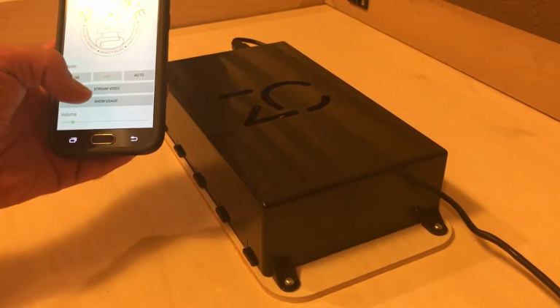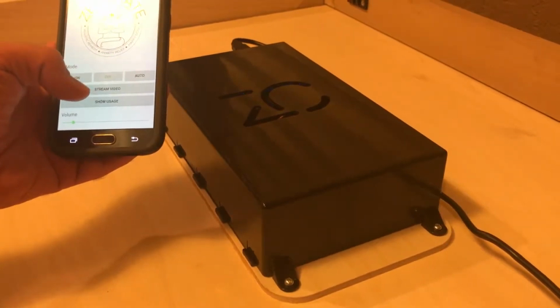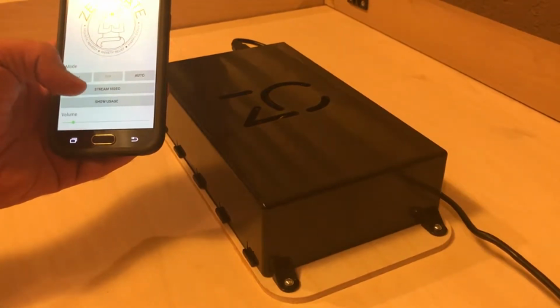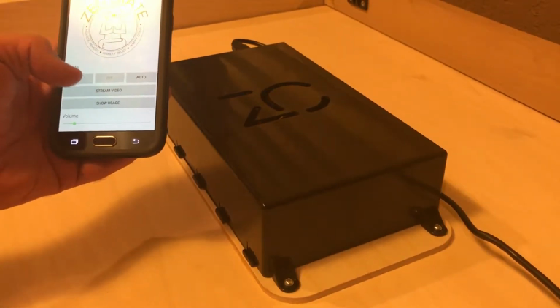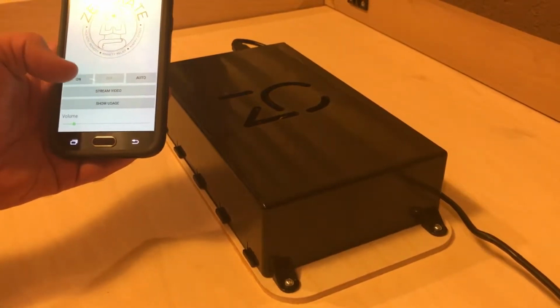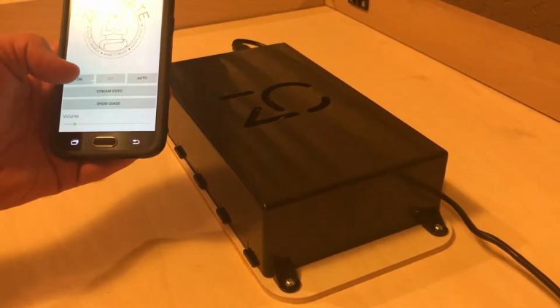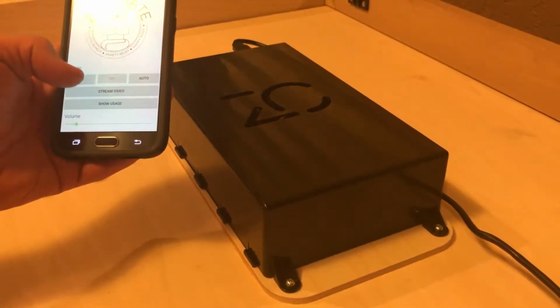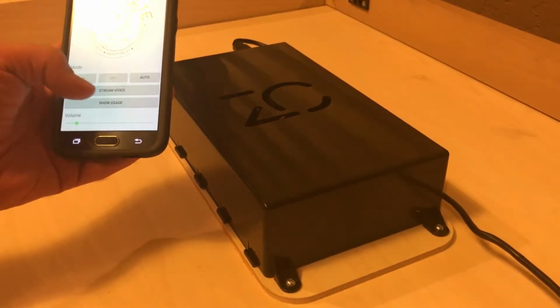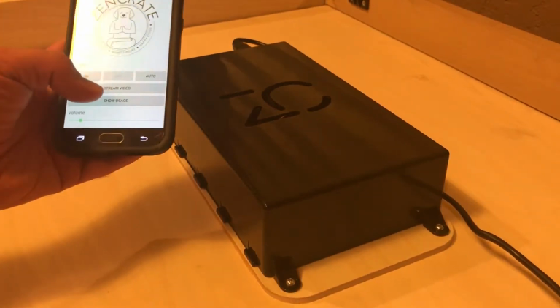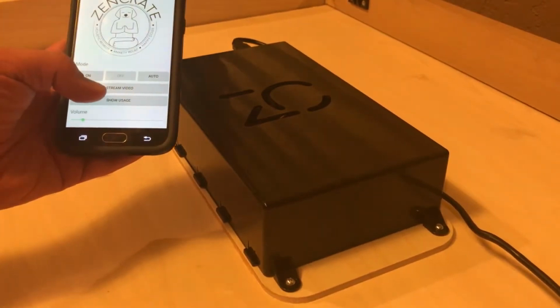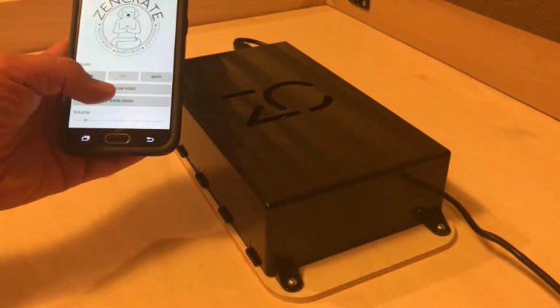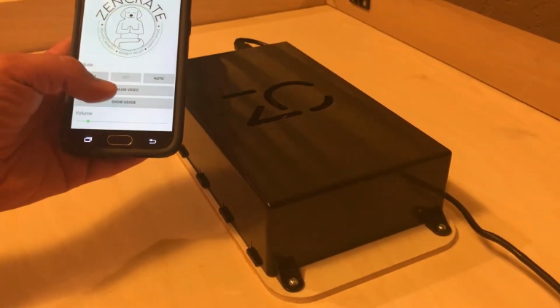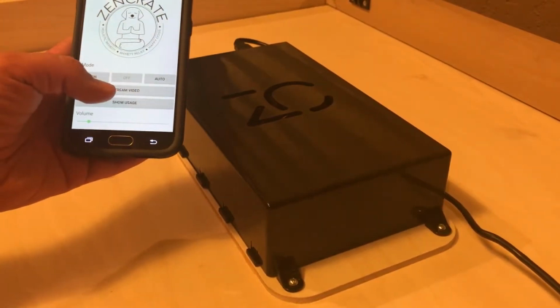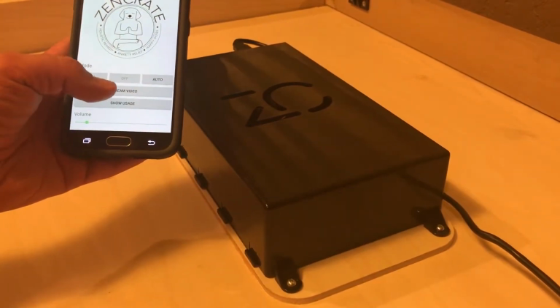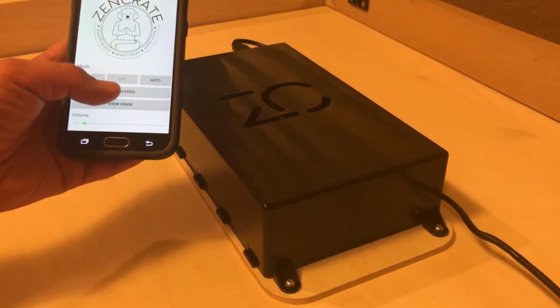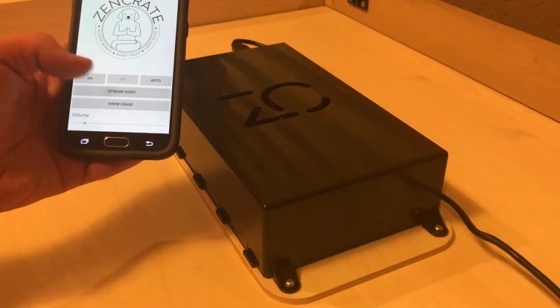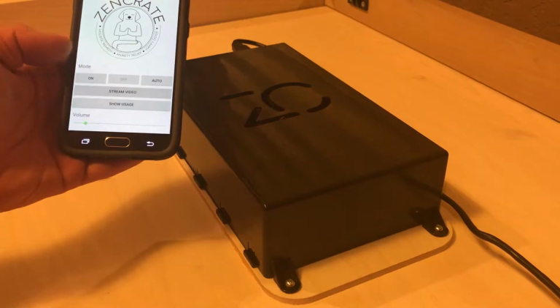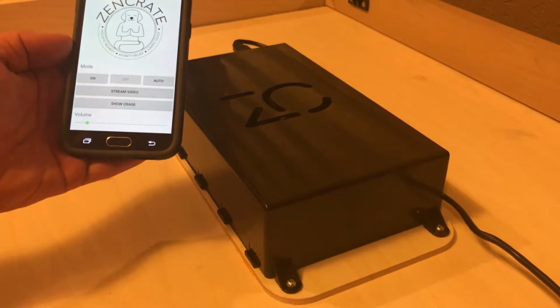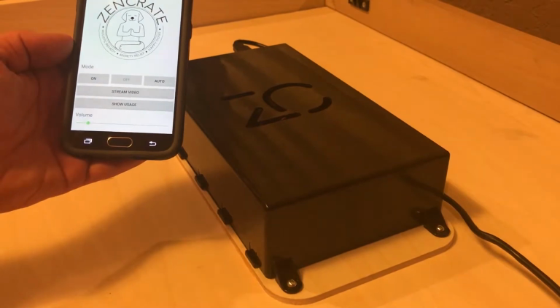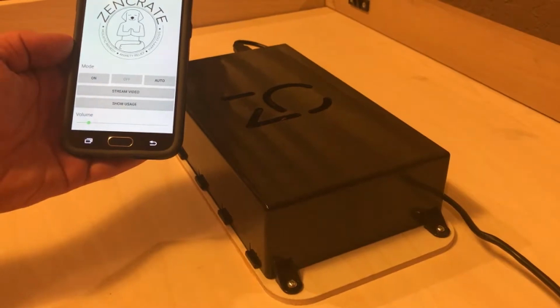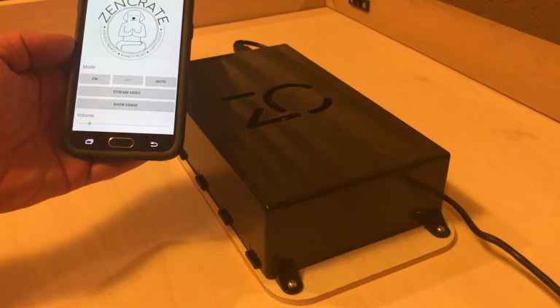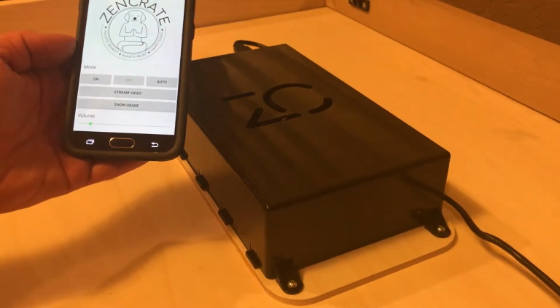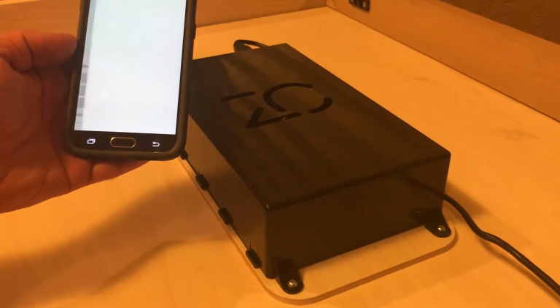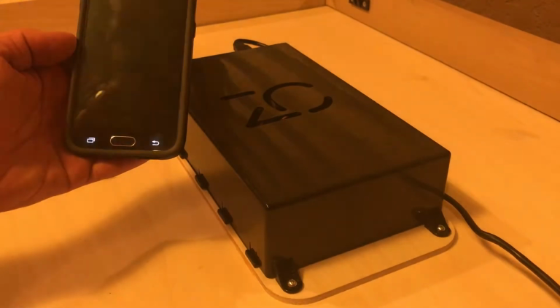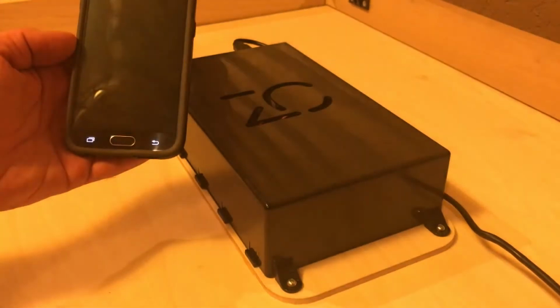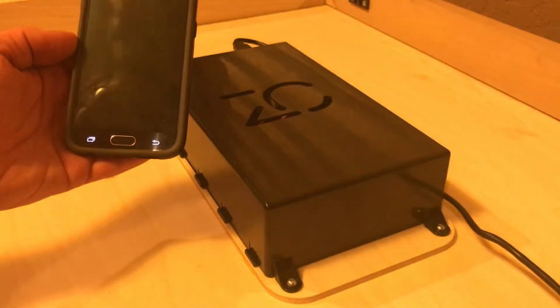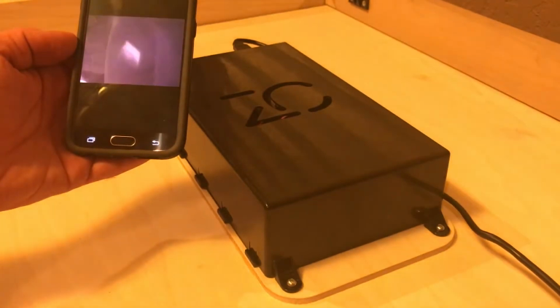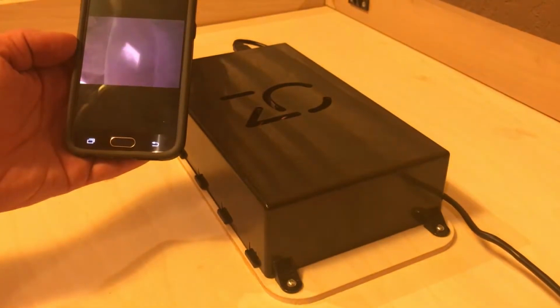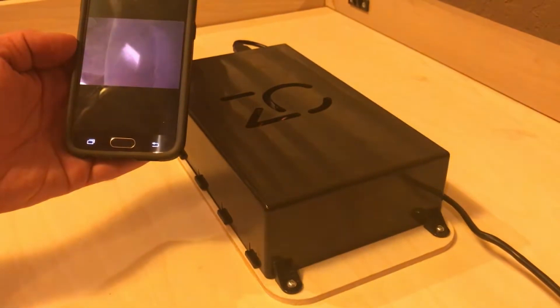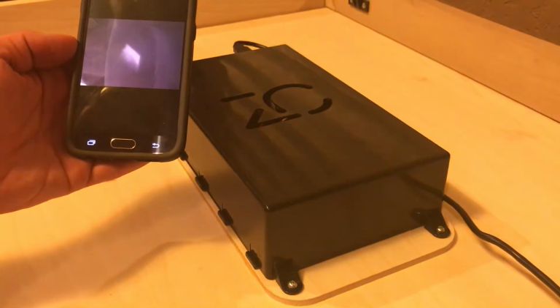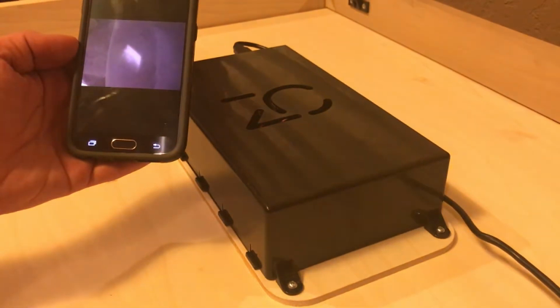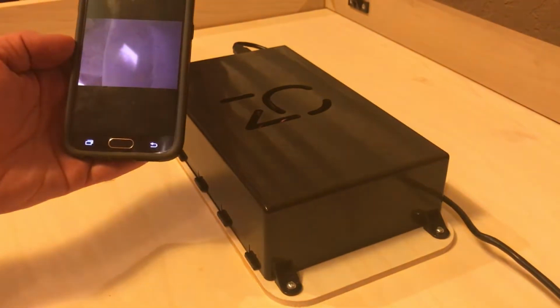If you have a WiFi camera, you can stream live video using the stream video button.